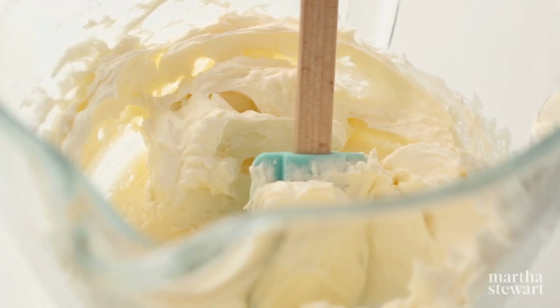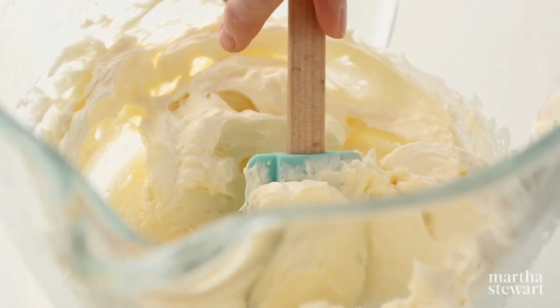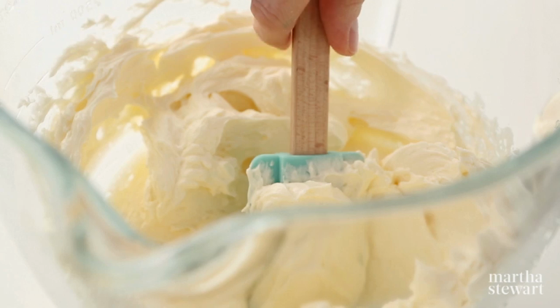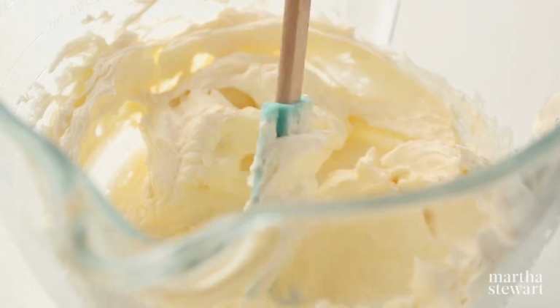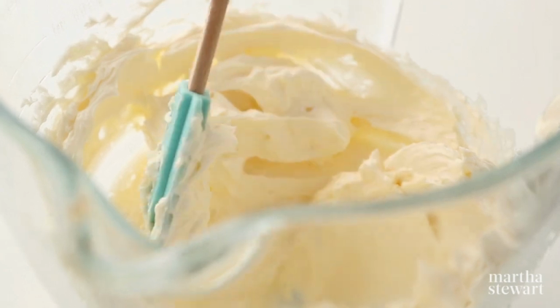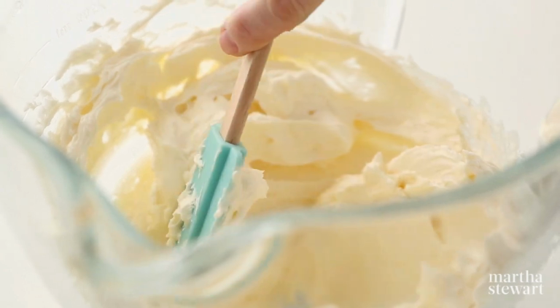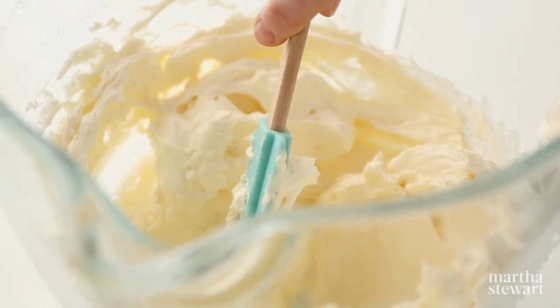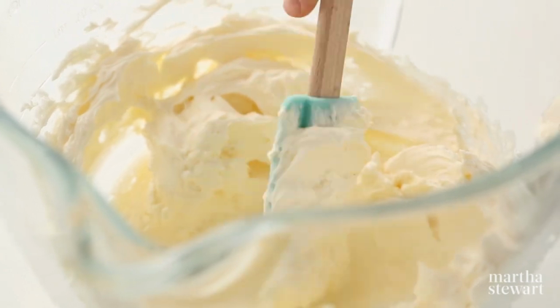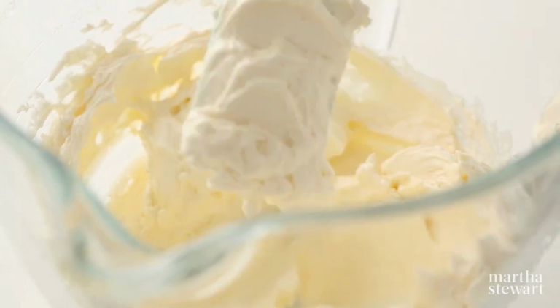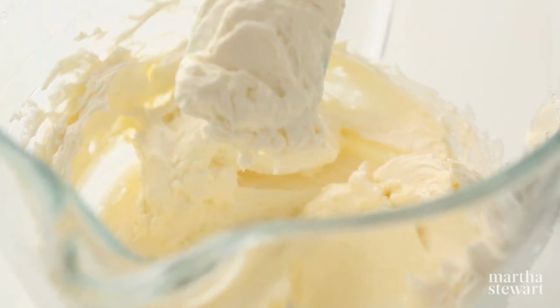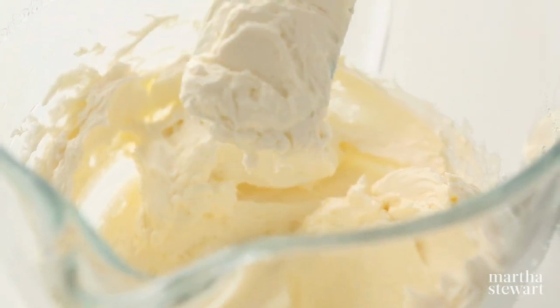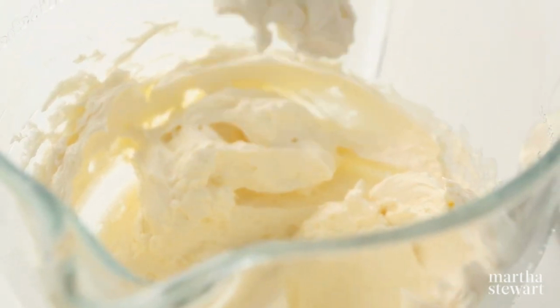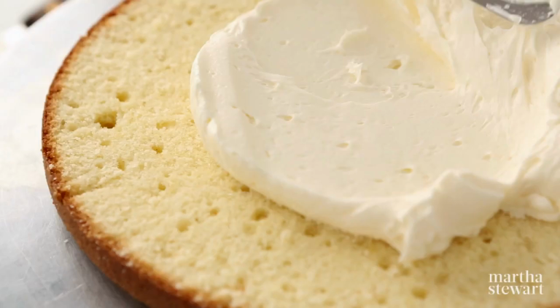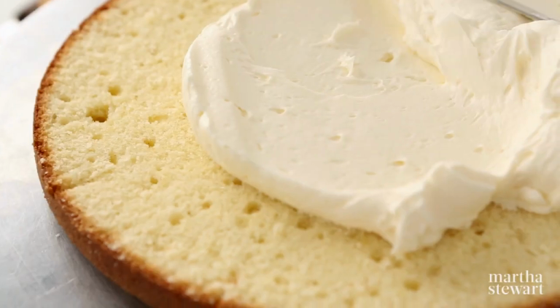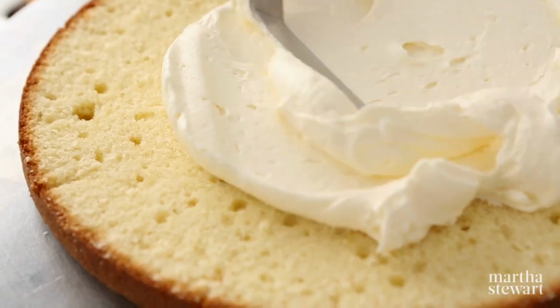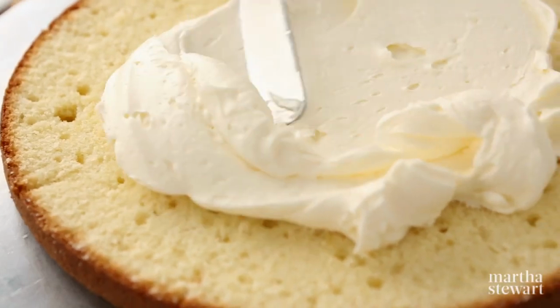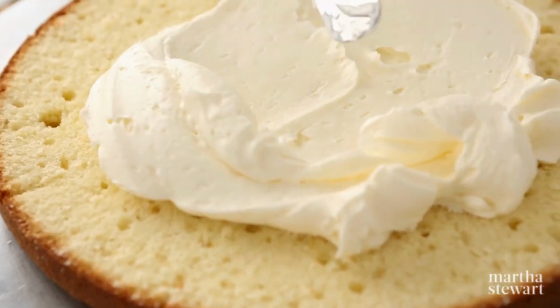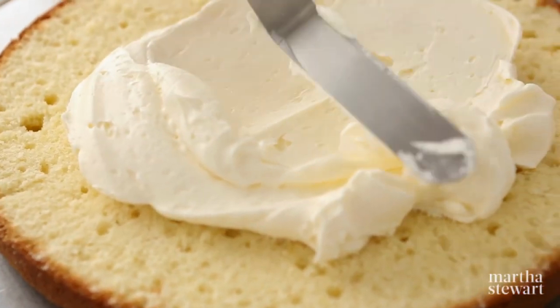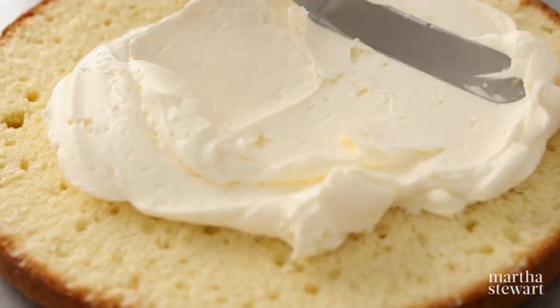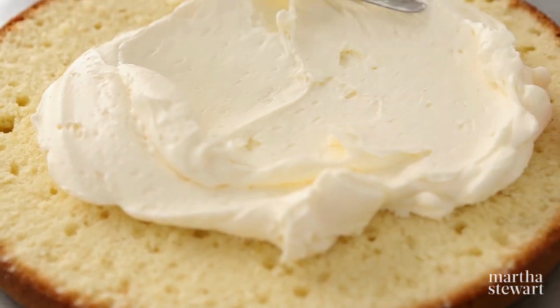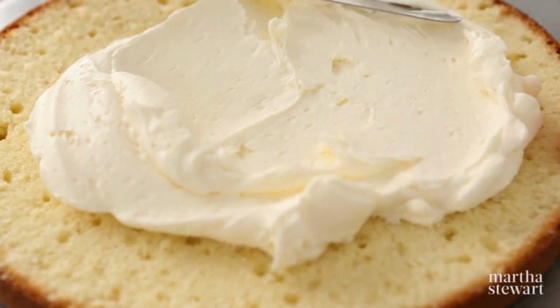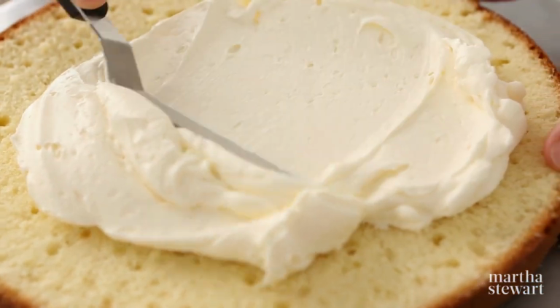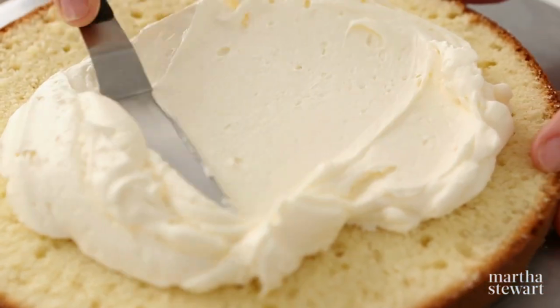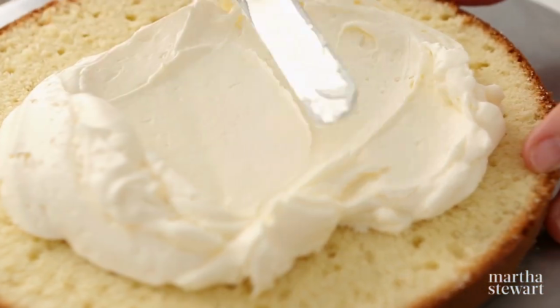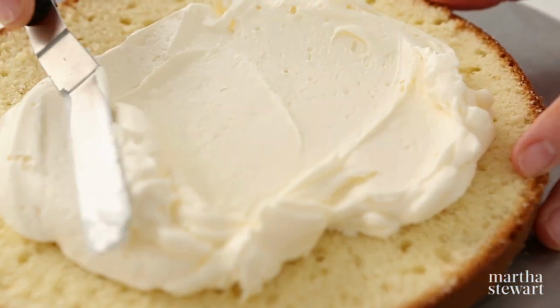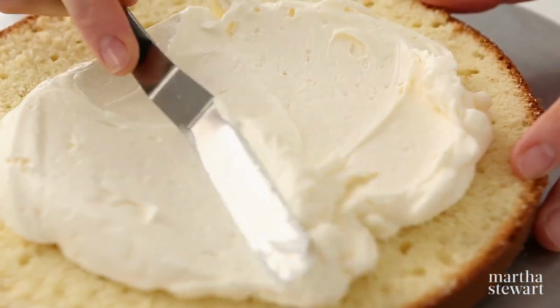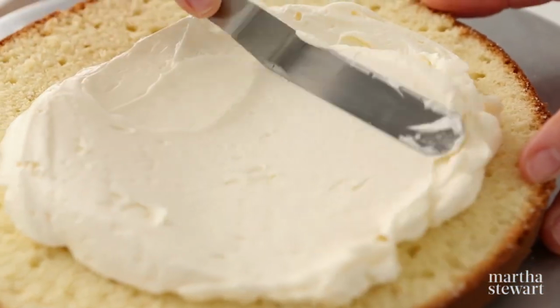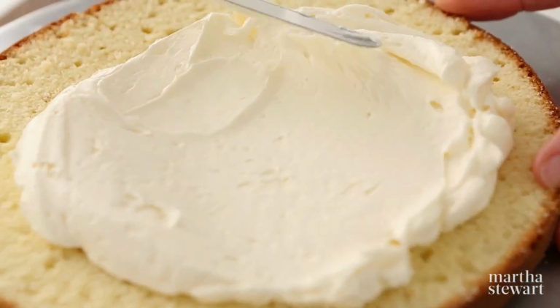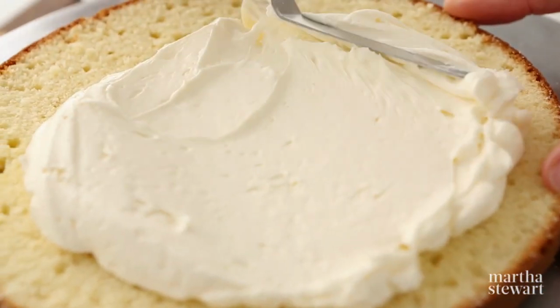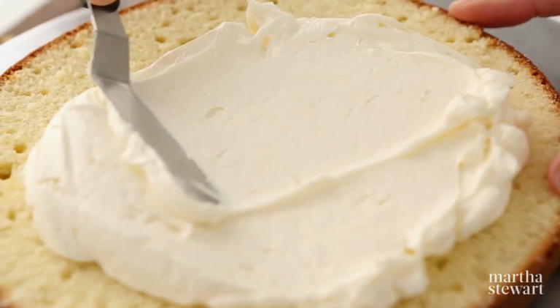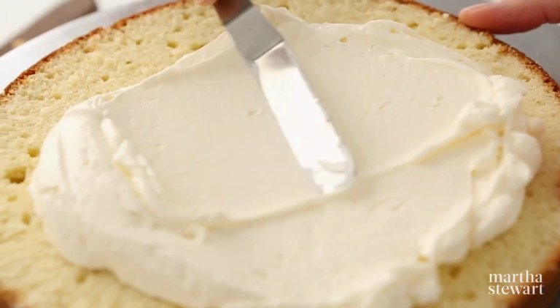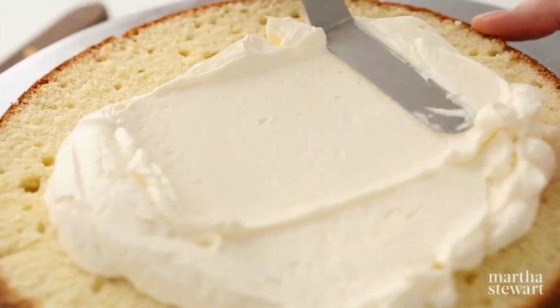To fill the cake, spread a layer of frosting on the bottom layer. Be sure to spread it evenly.